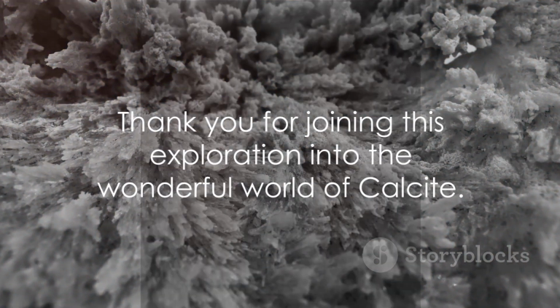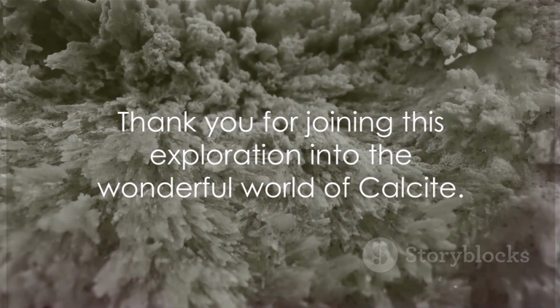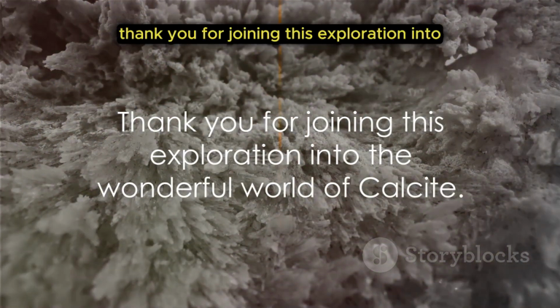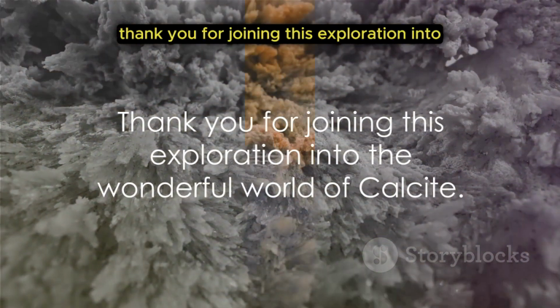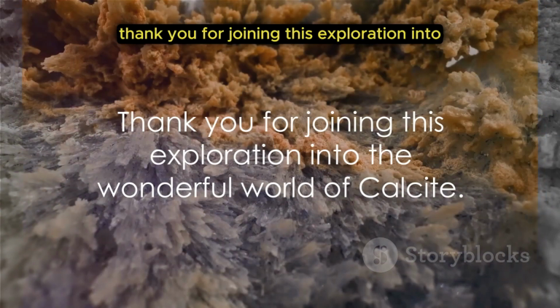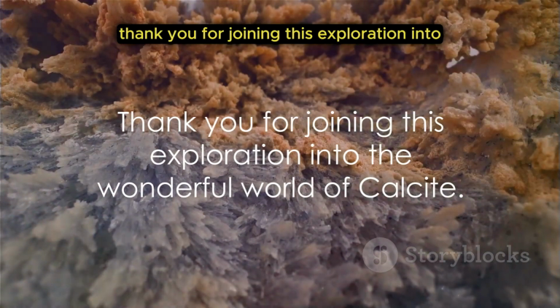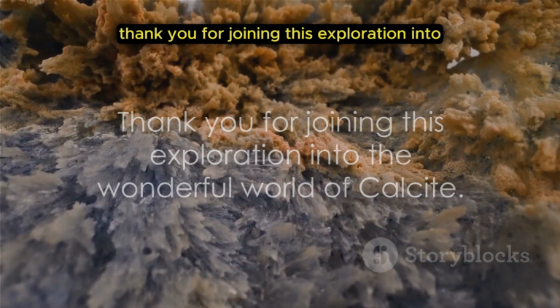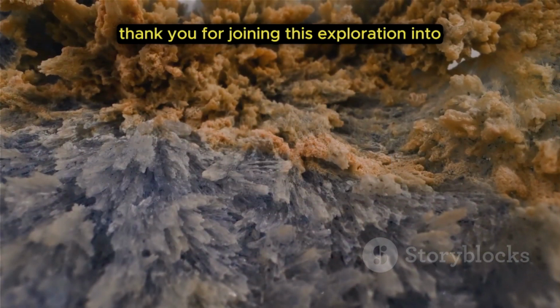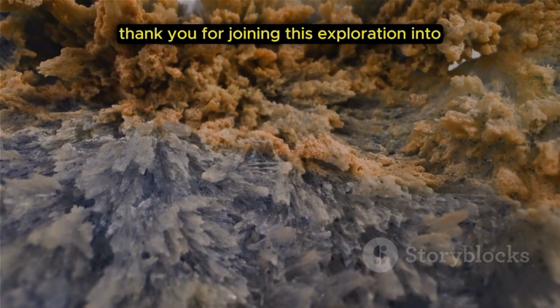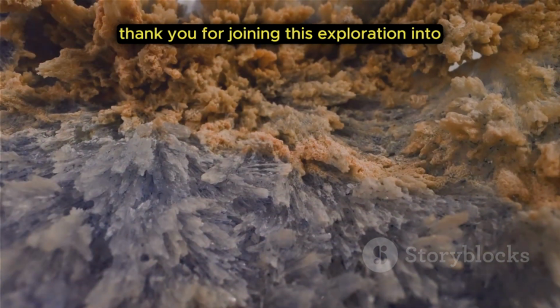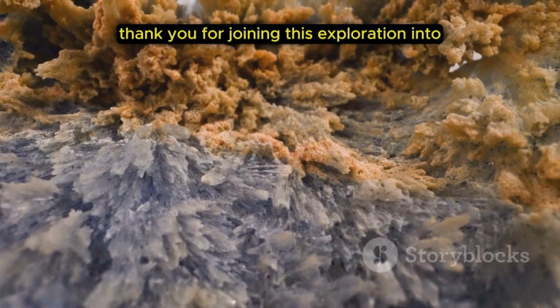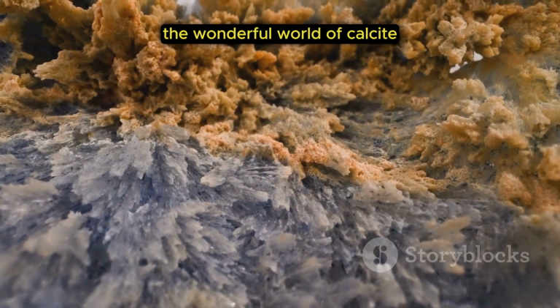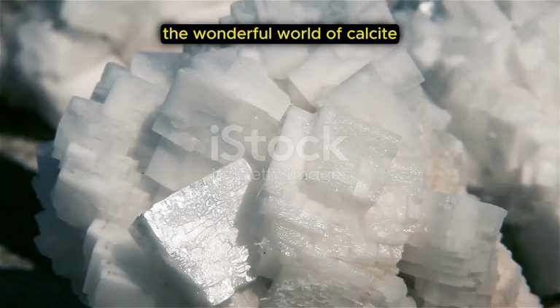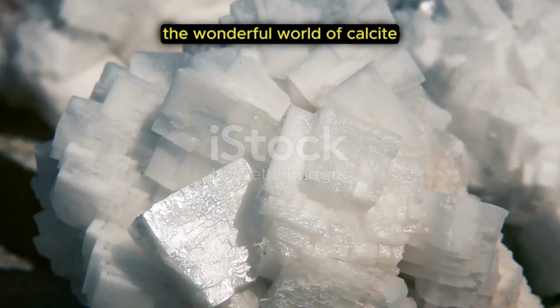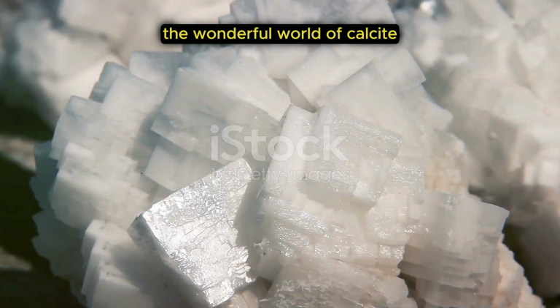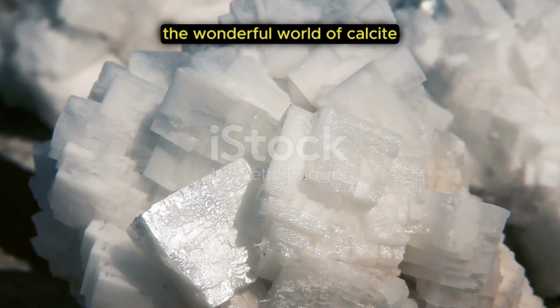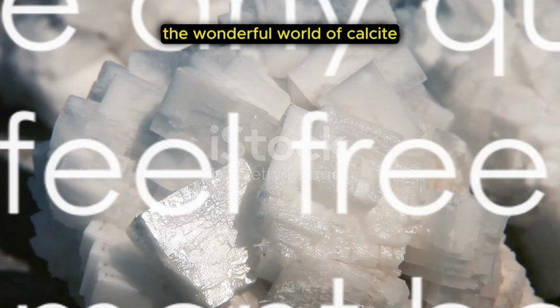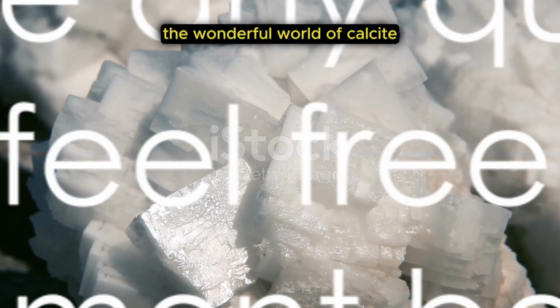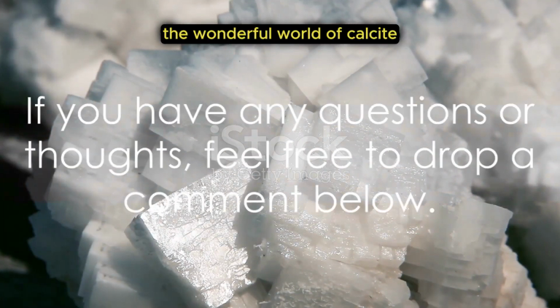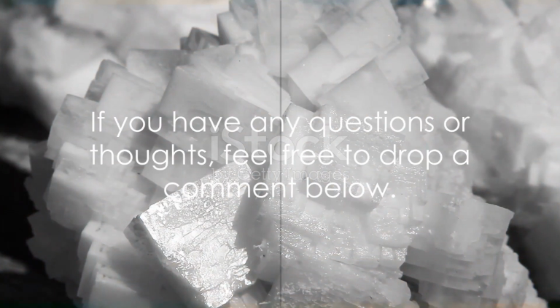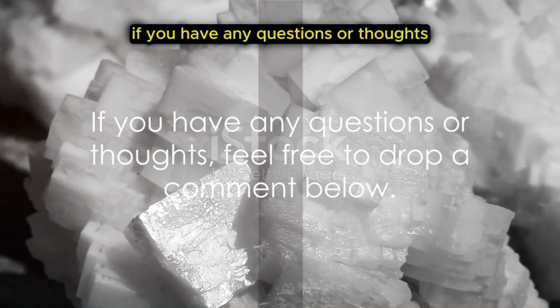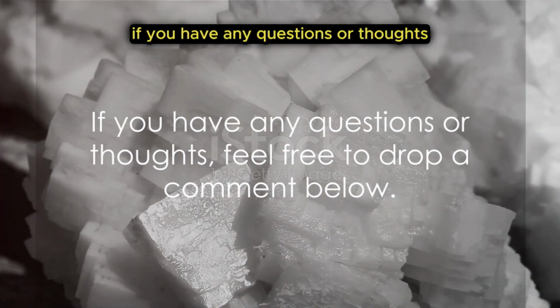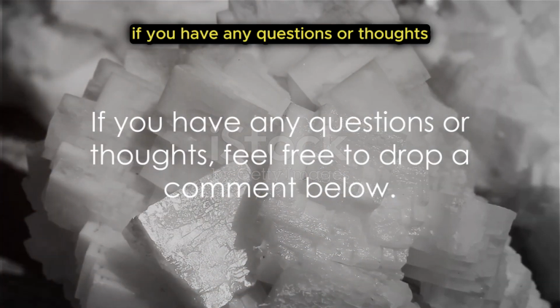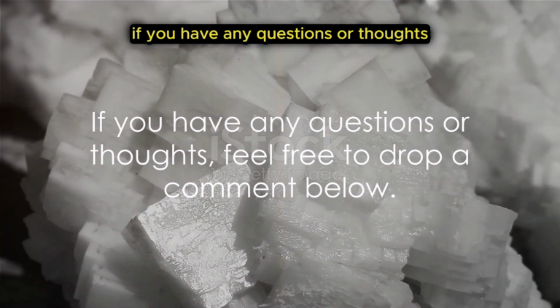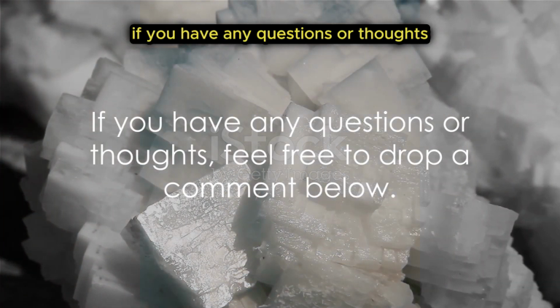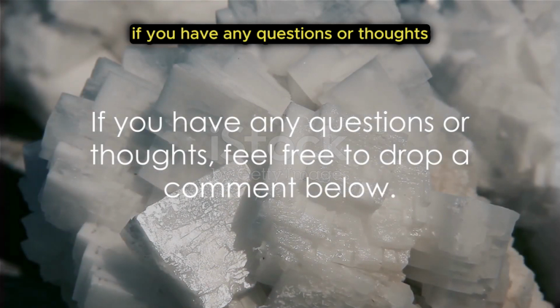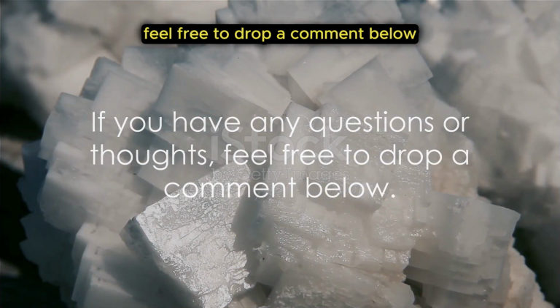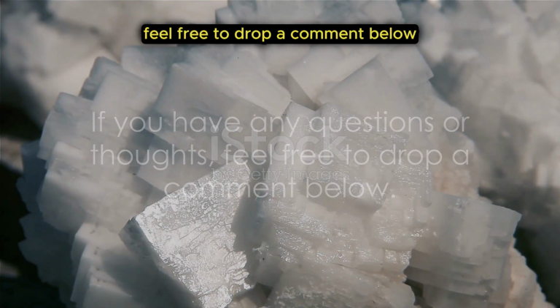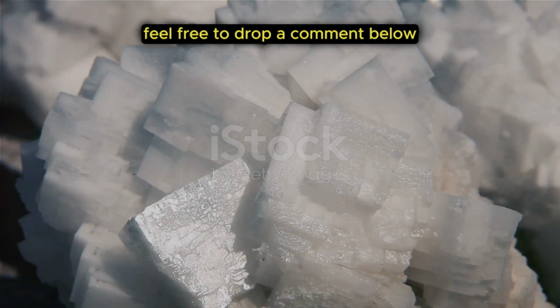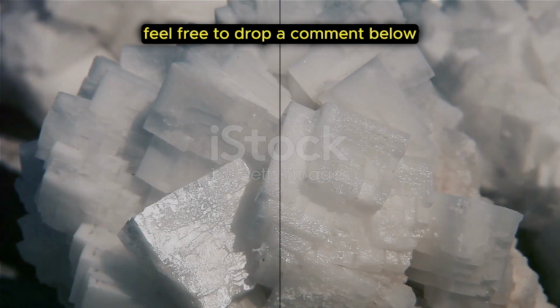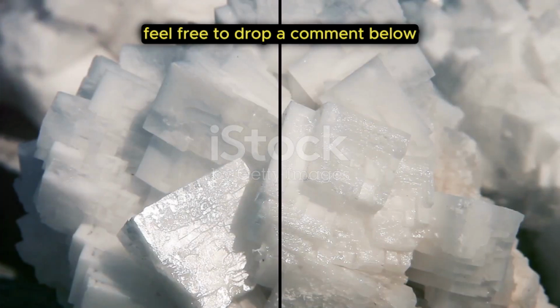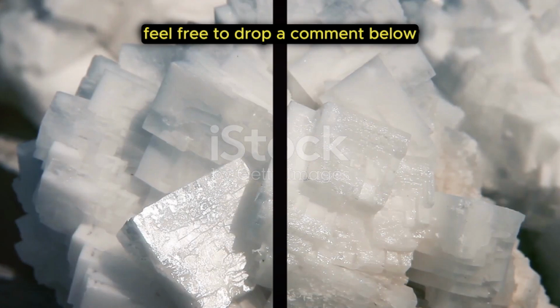Thank you for joining this exploration into the wonderful world of calcite. If you have any questions or thoughts, feel free to drop a comment below.